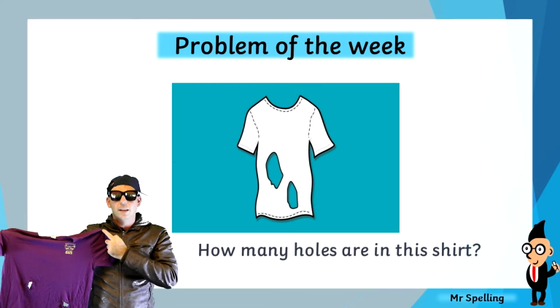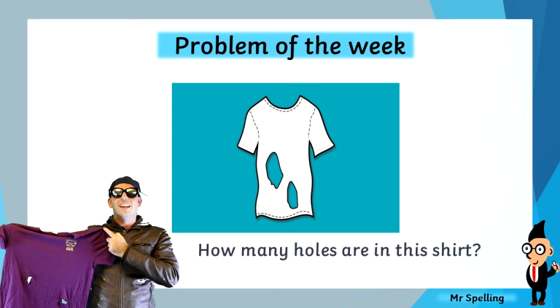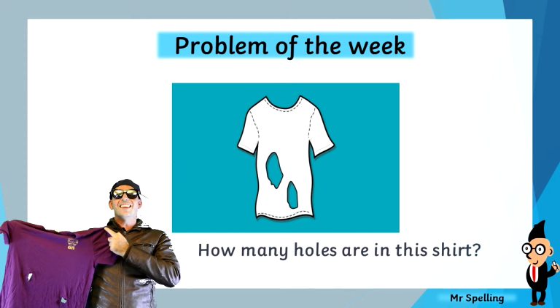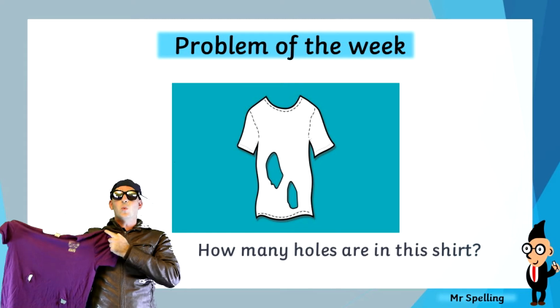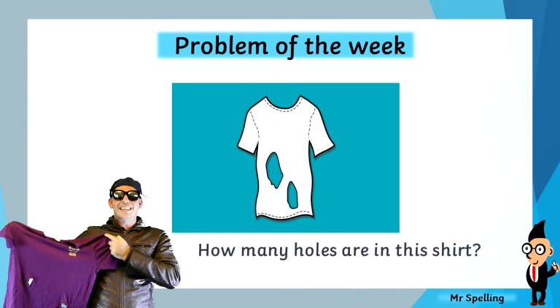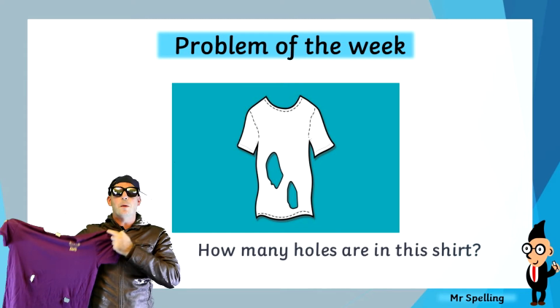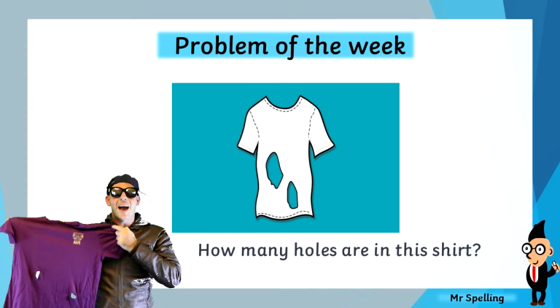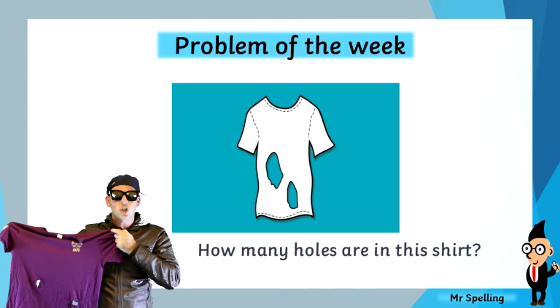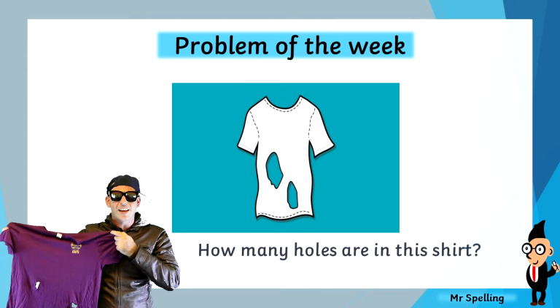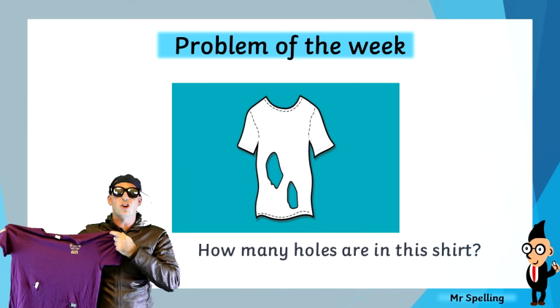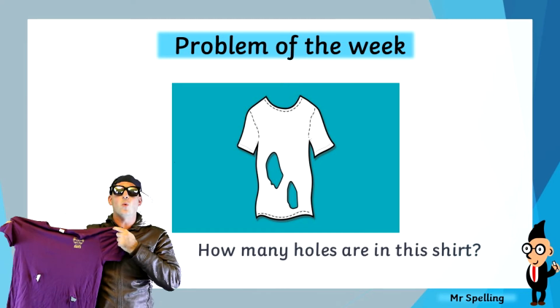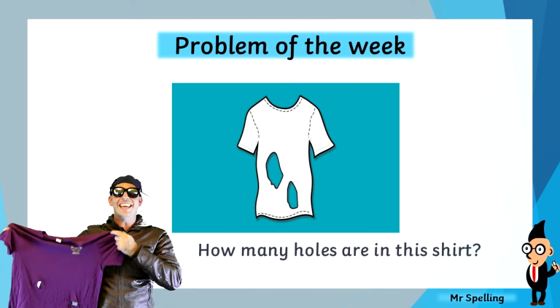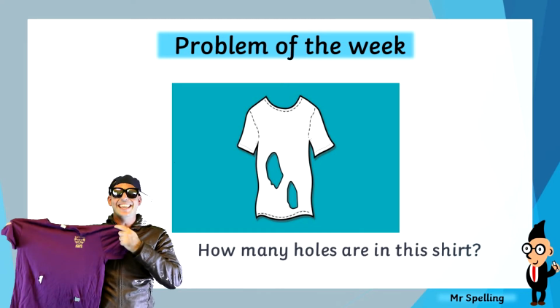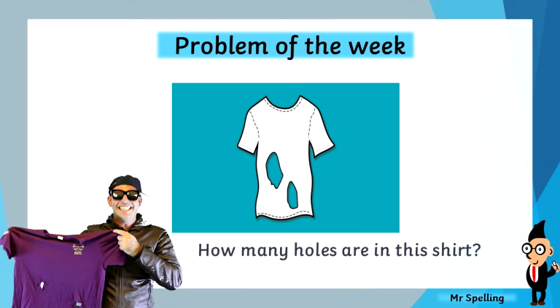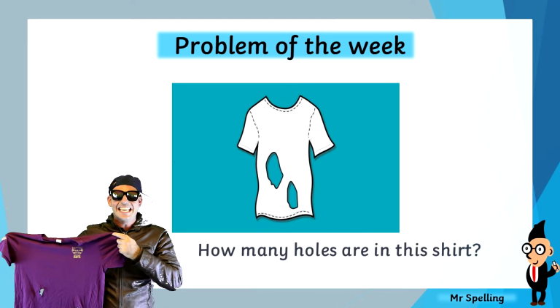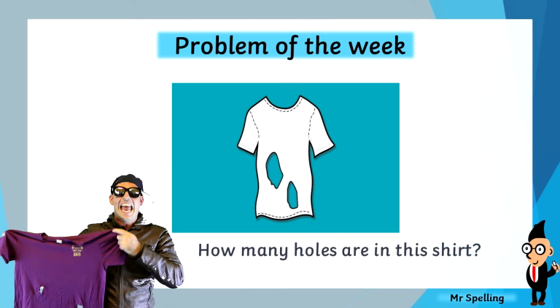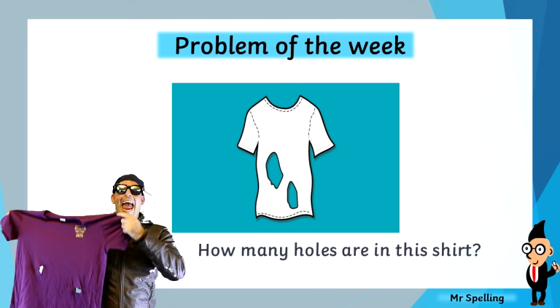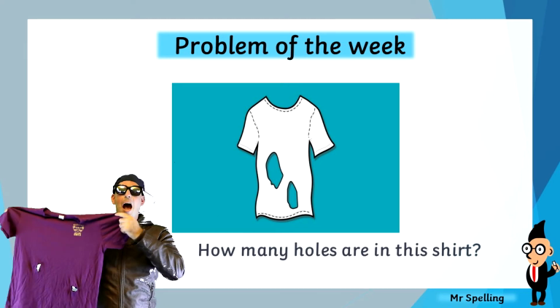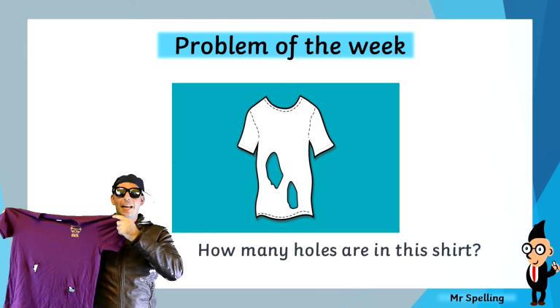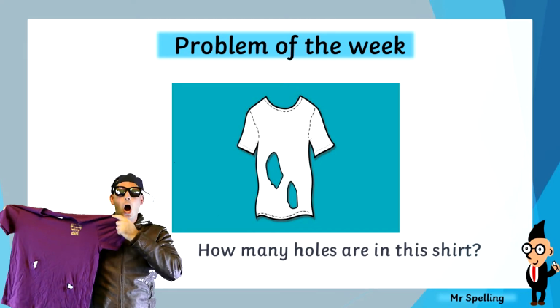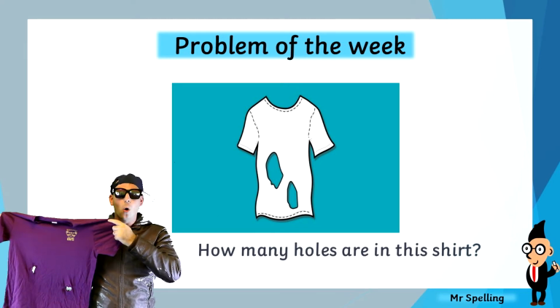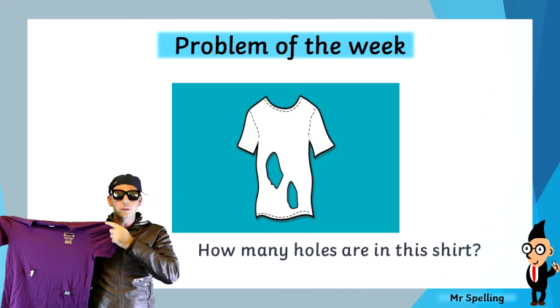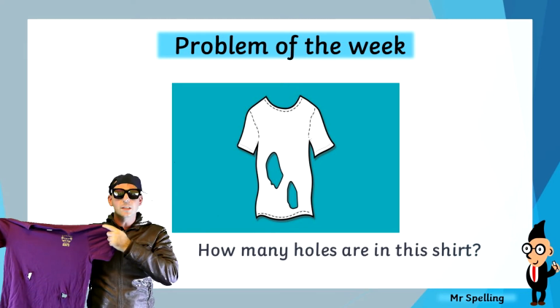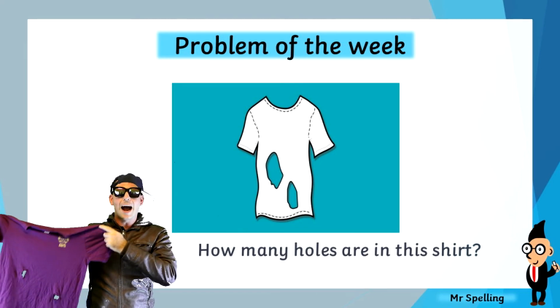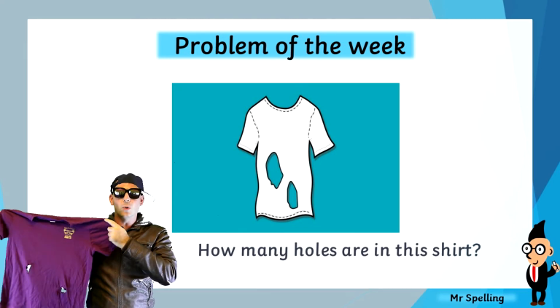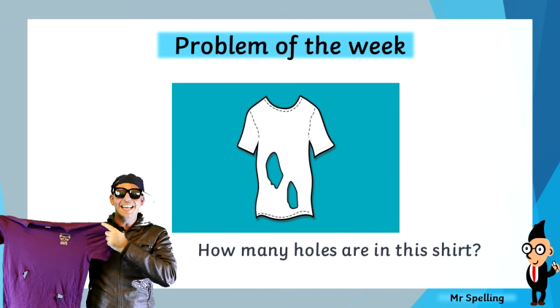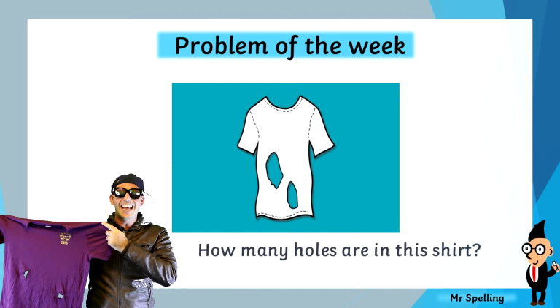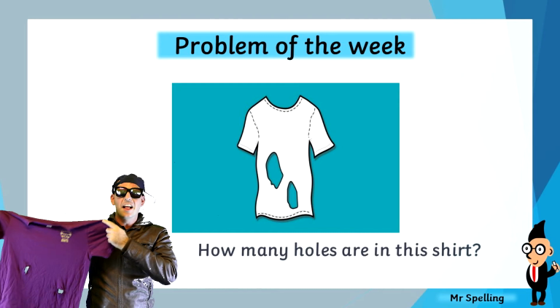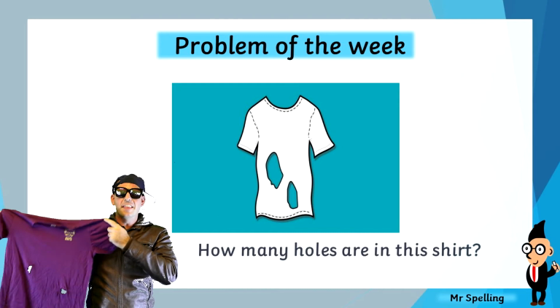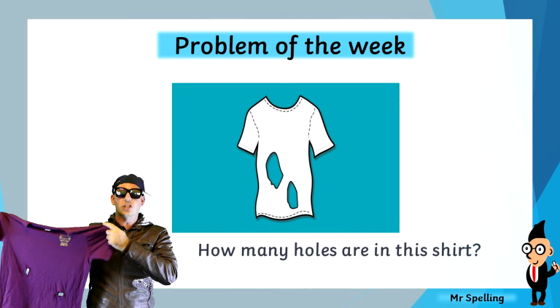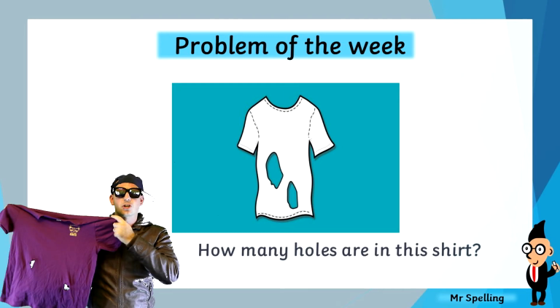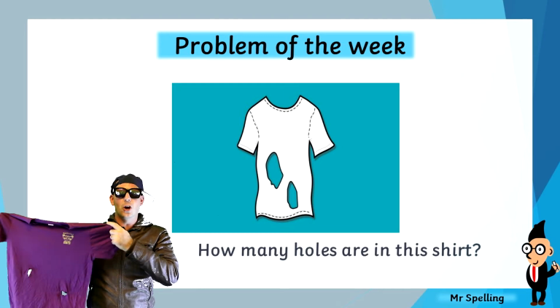This week's Maths Question of the Week is: How many holes are in this shirt?